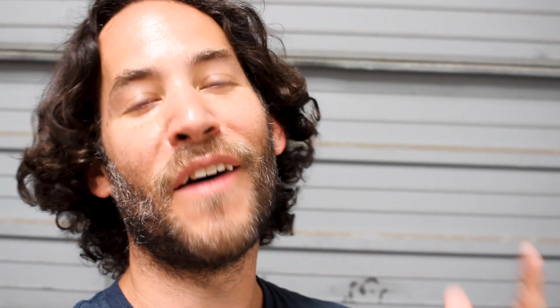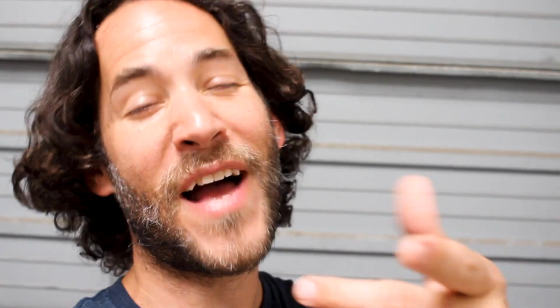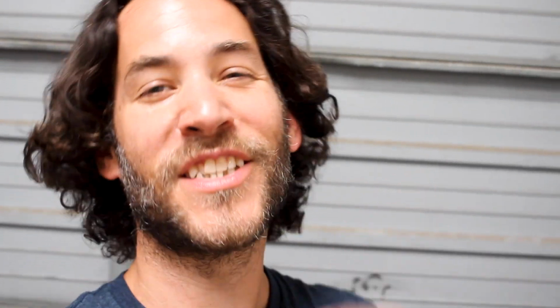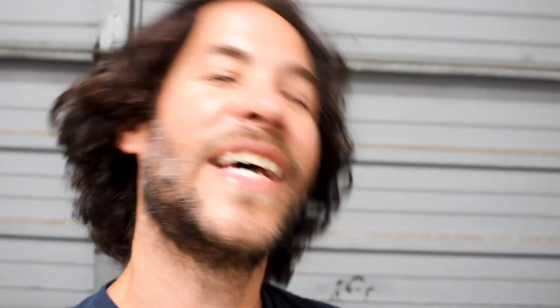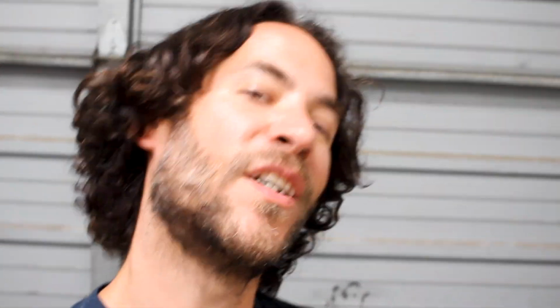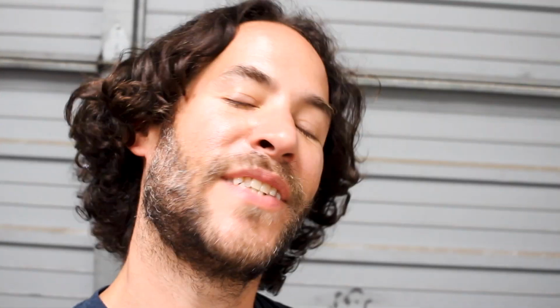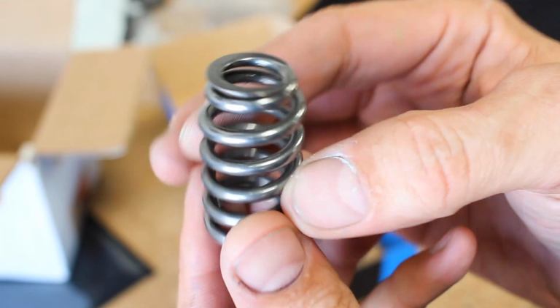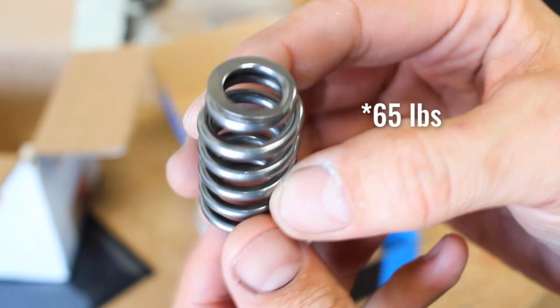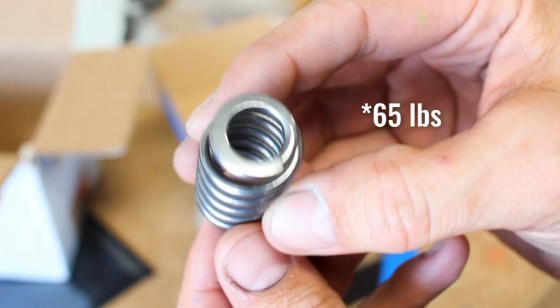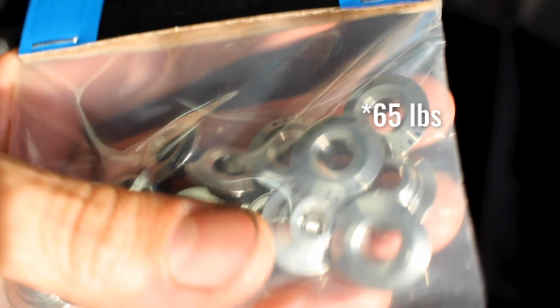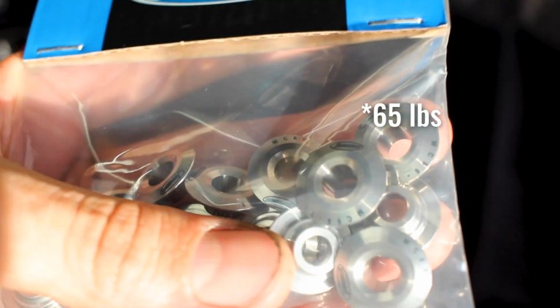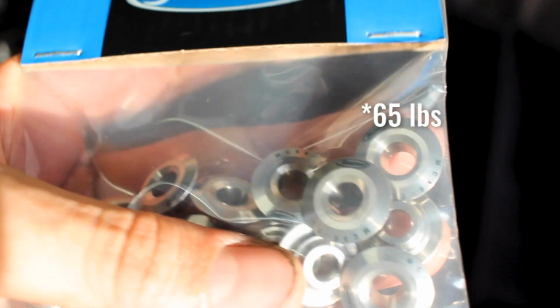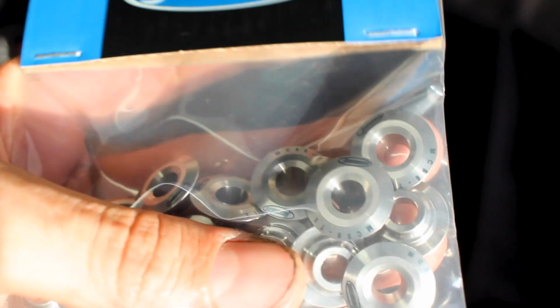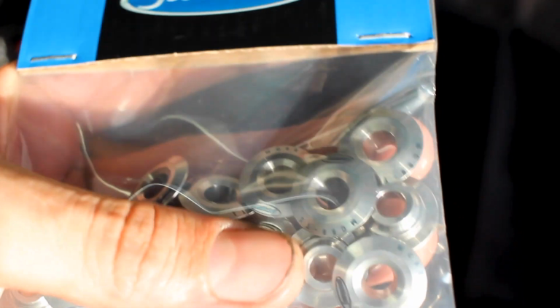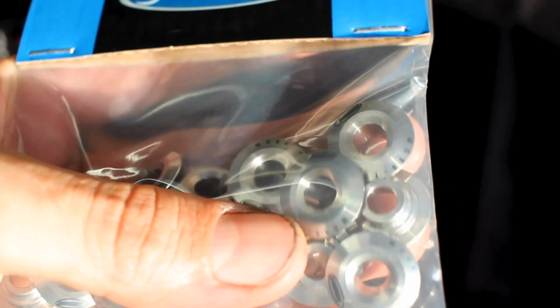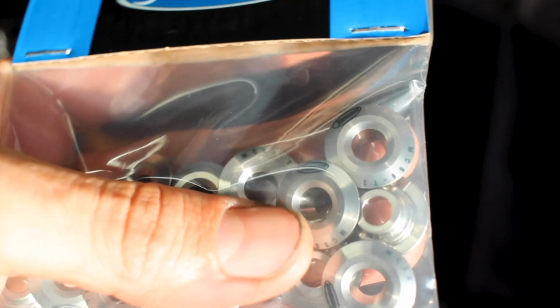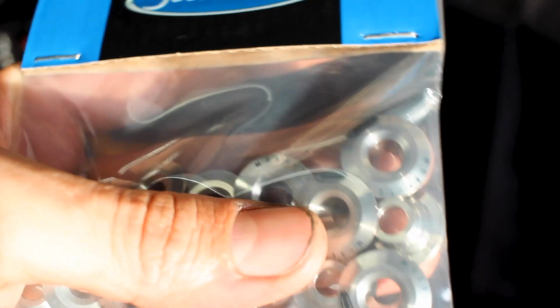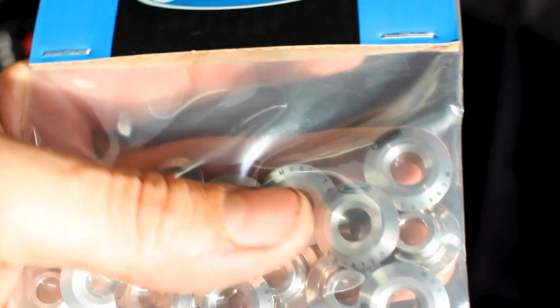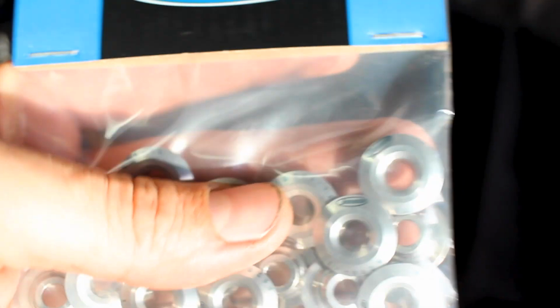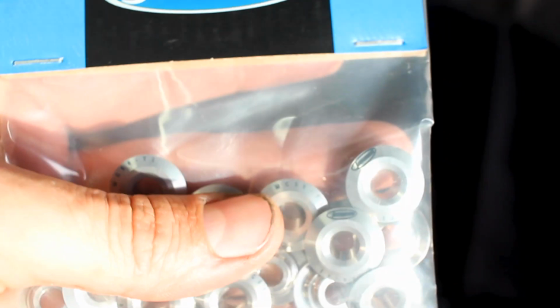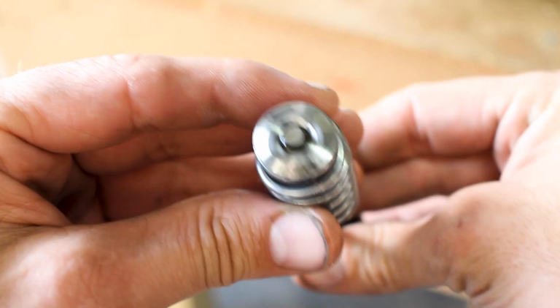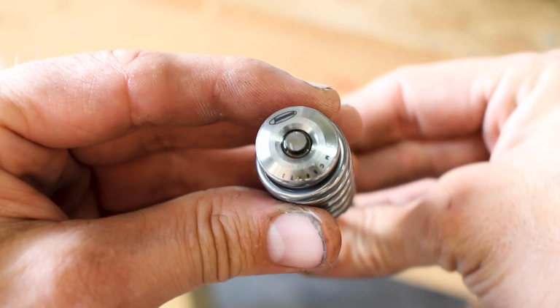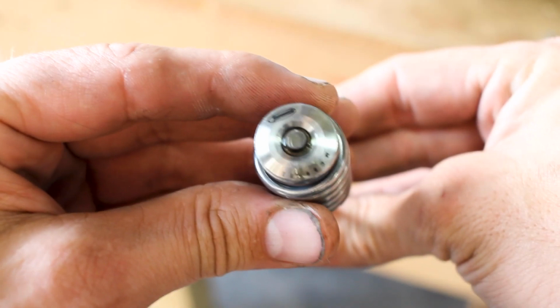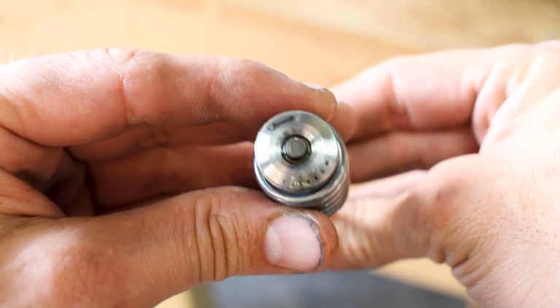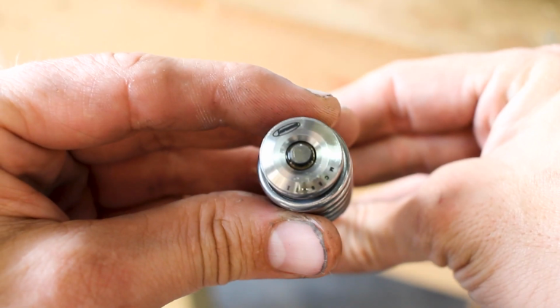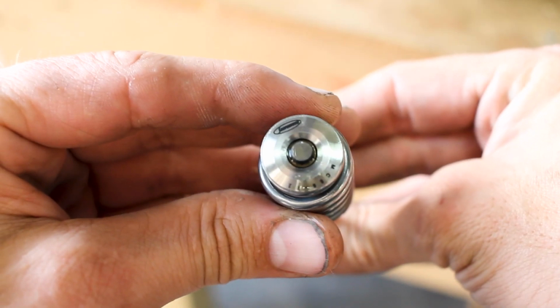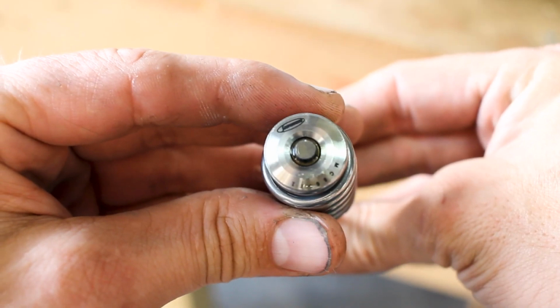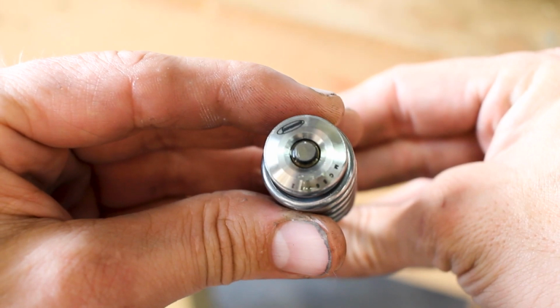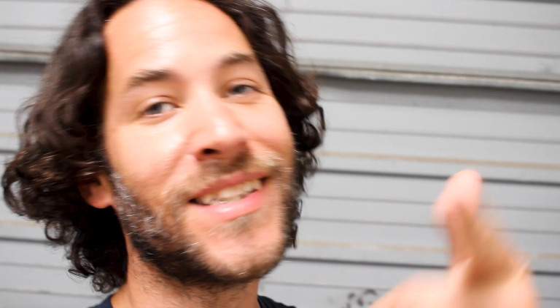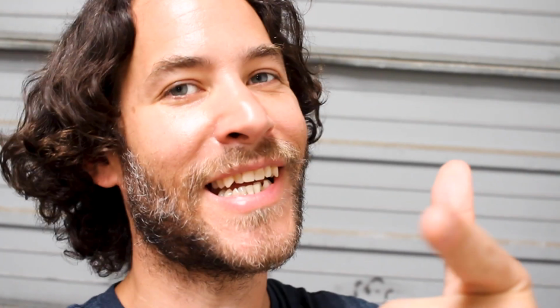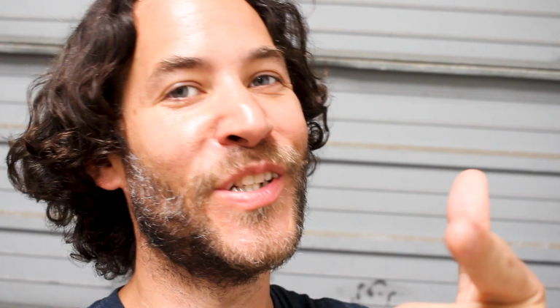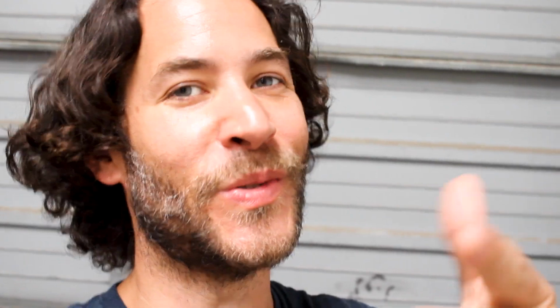I found a set of 62 pound springs that work with the 1.8 liter Ecotech engine — stay tuned.